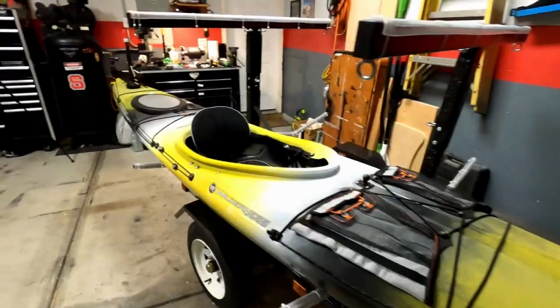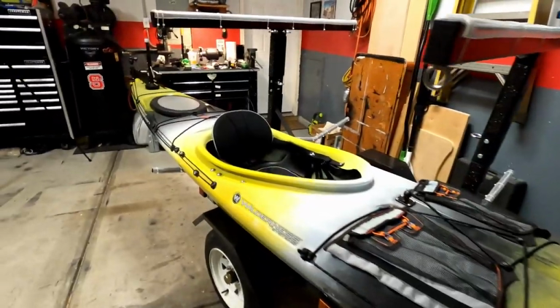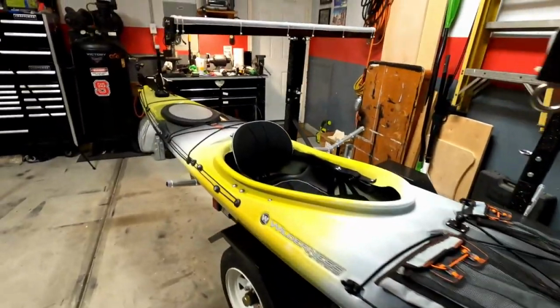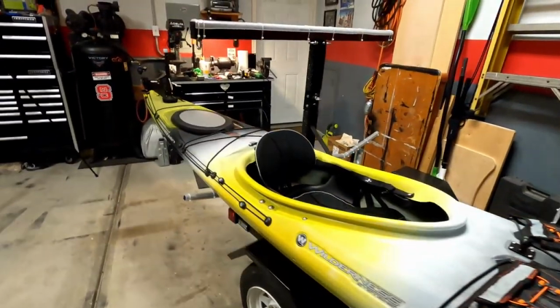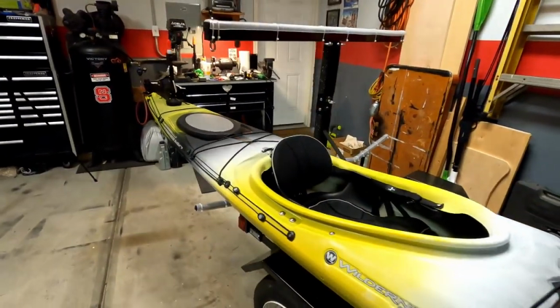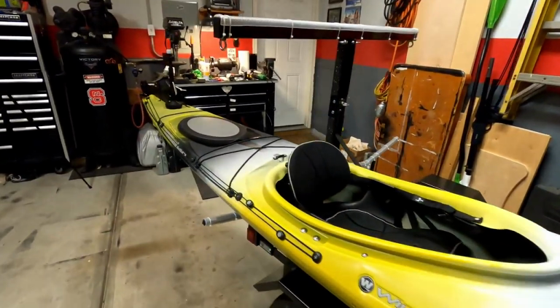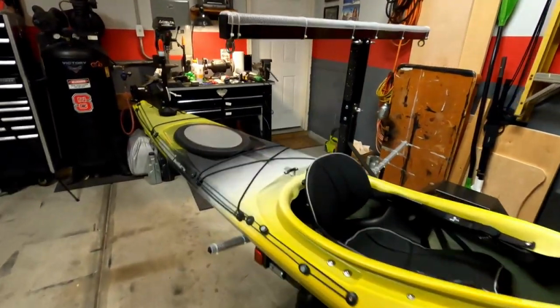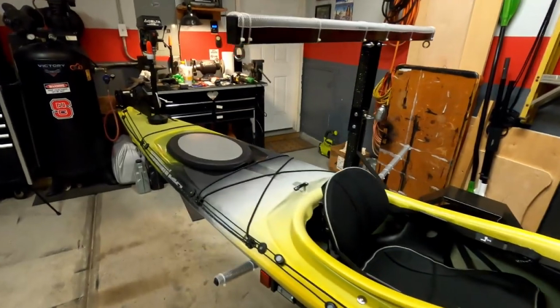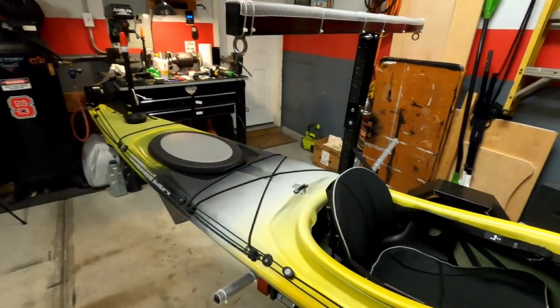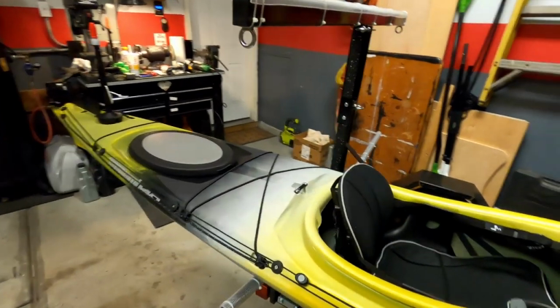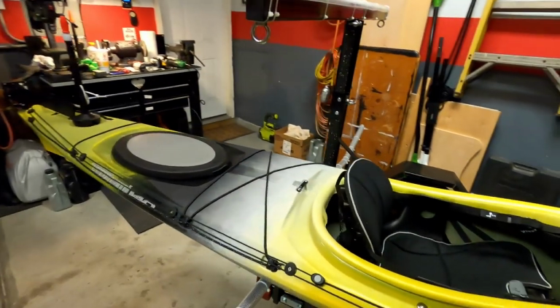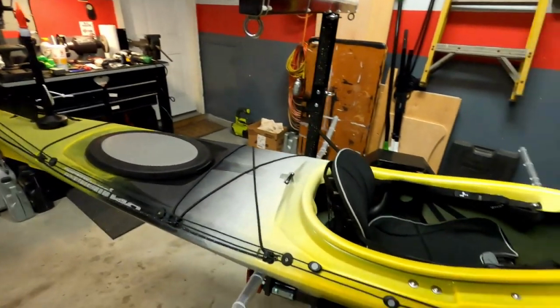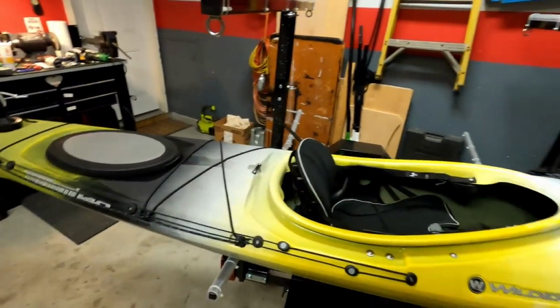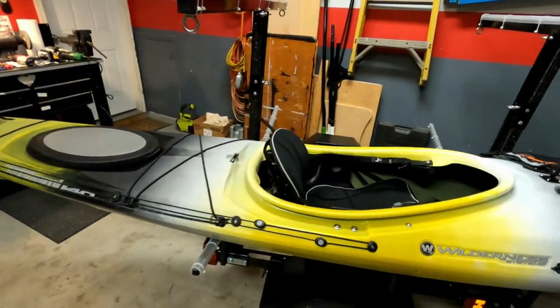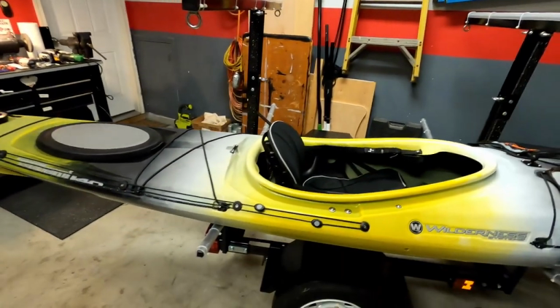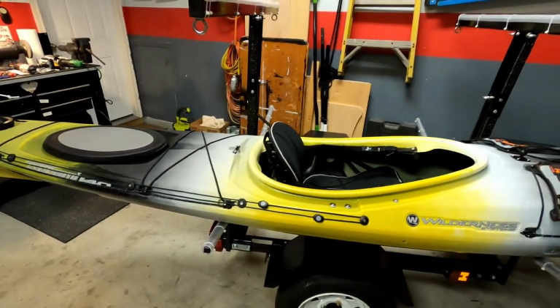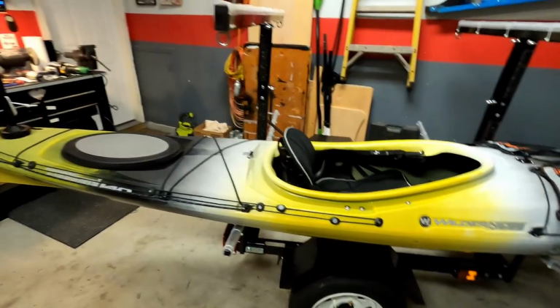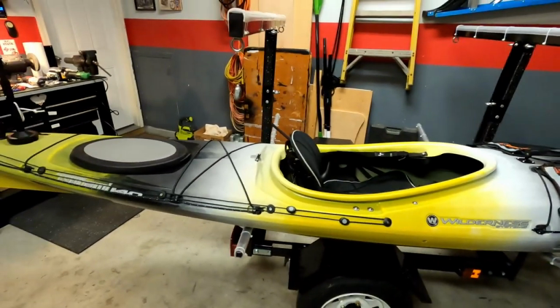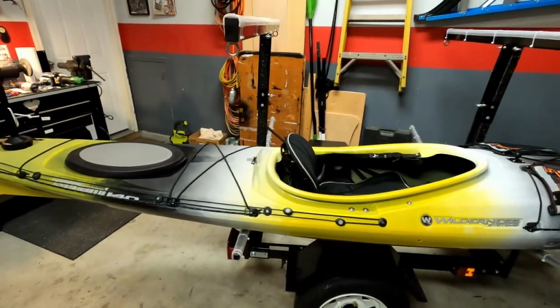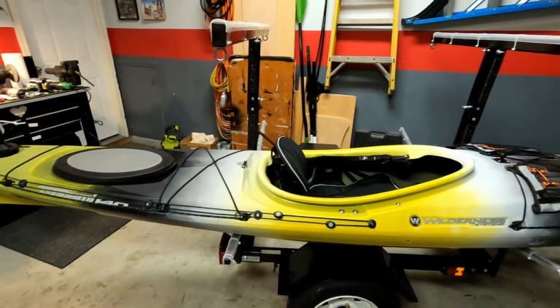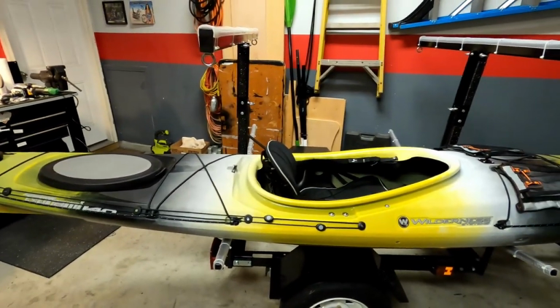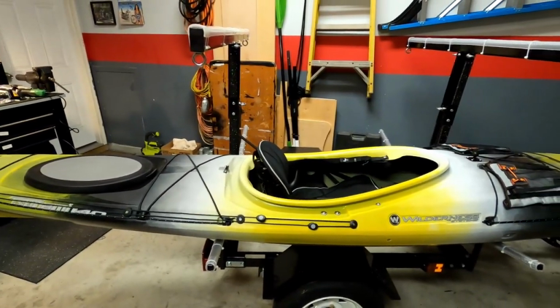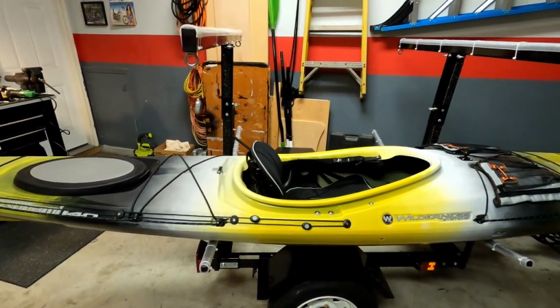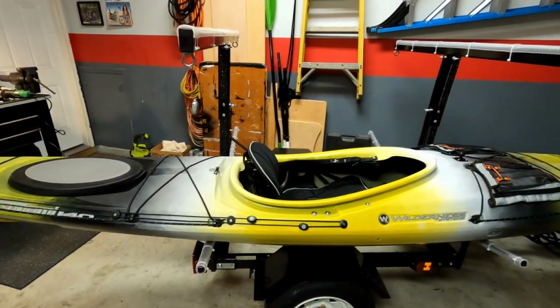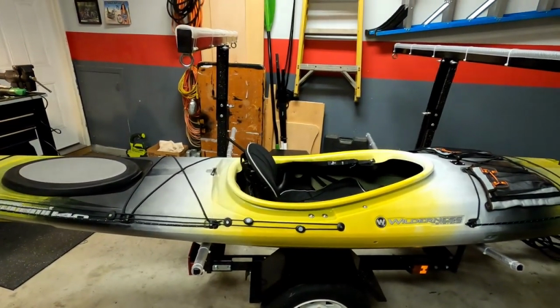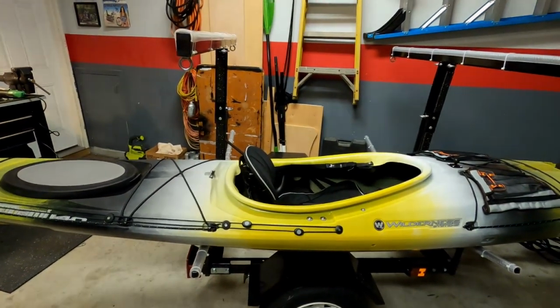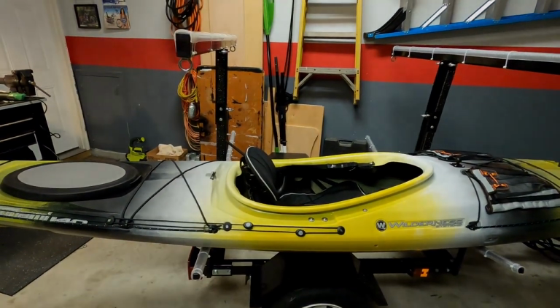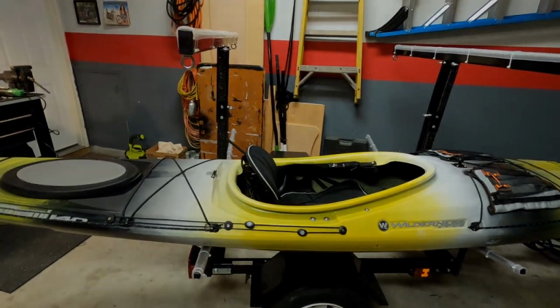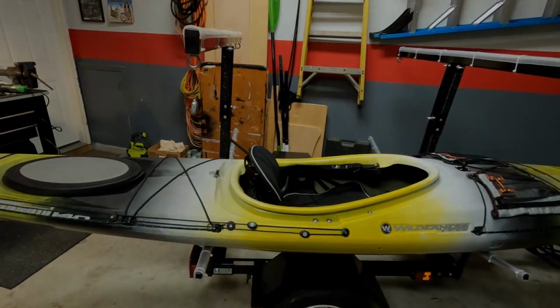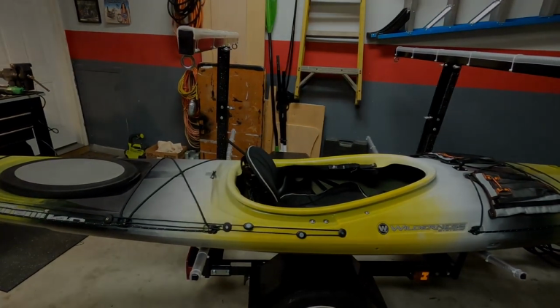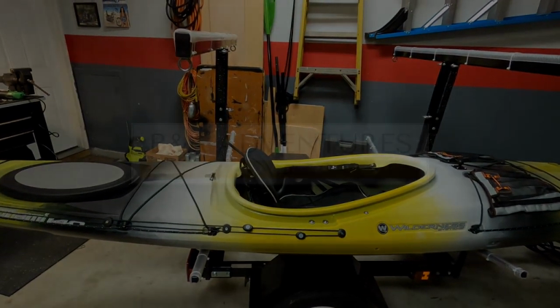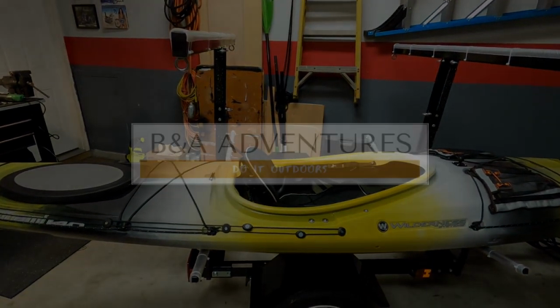Just thought I'd give you guys the rundown of what we've done — I think it looks good. Let me know what you think. This is Alan with BNA Adventures.